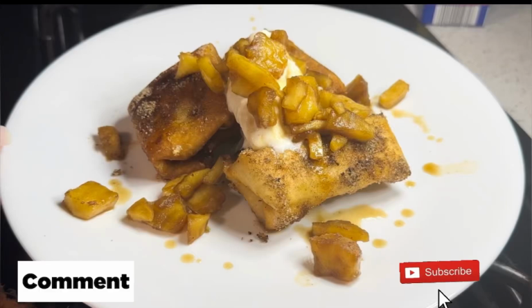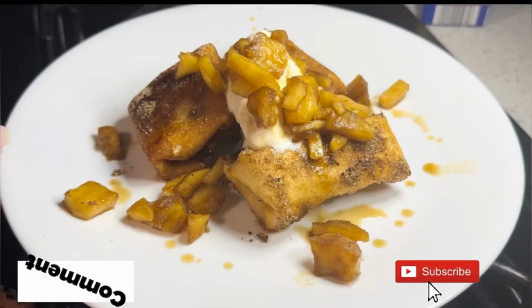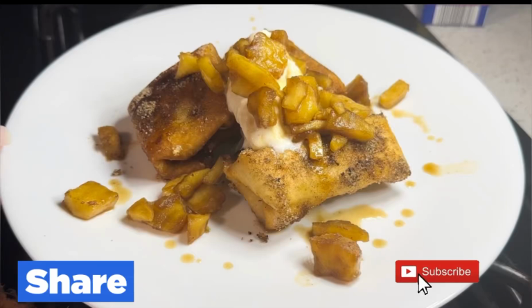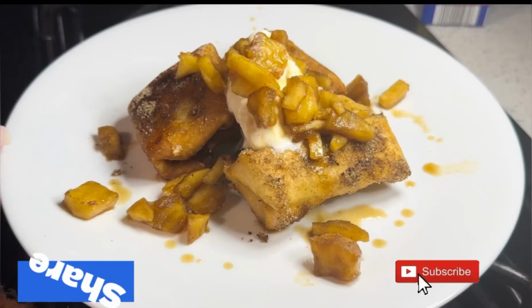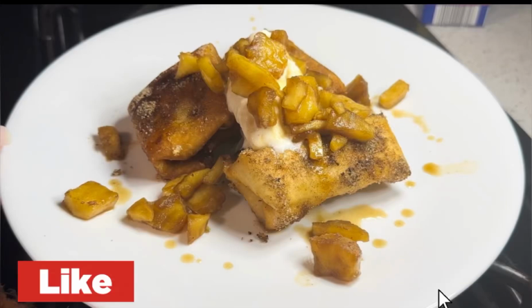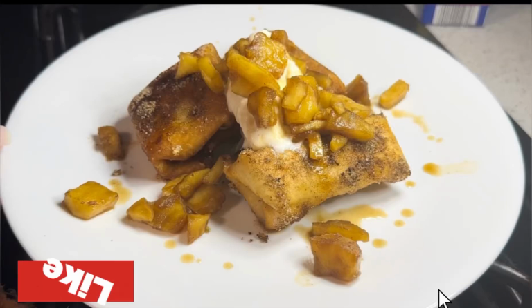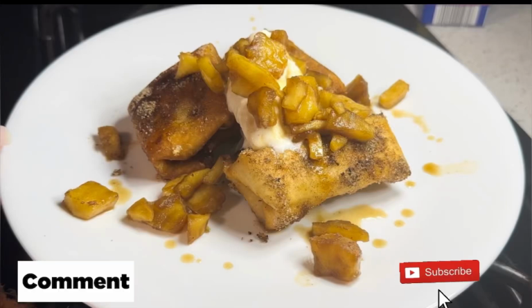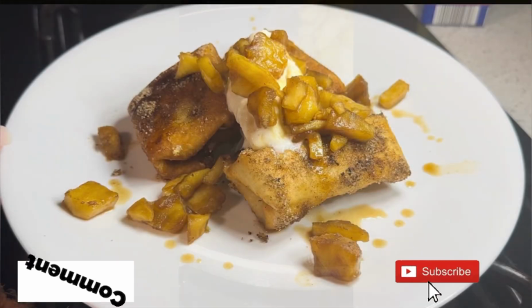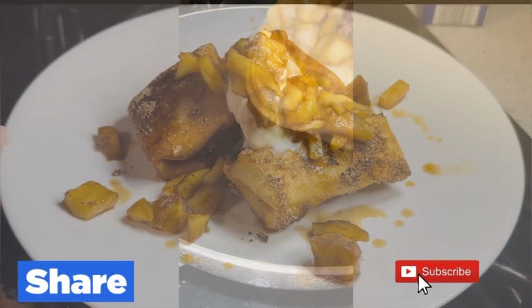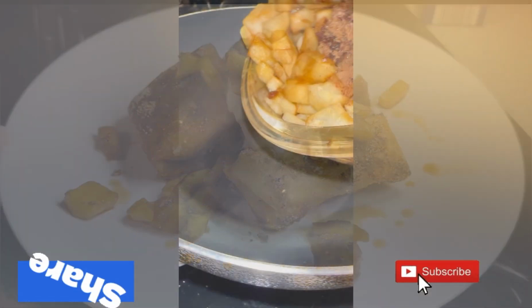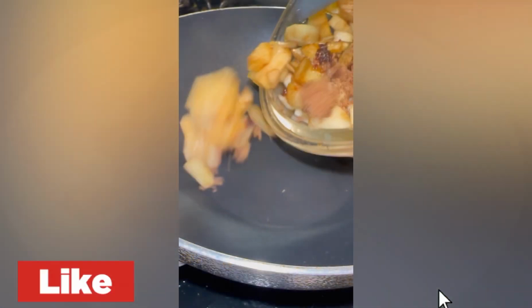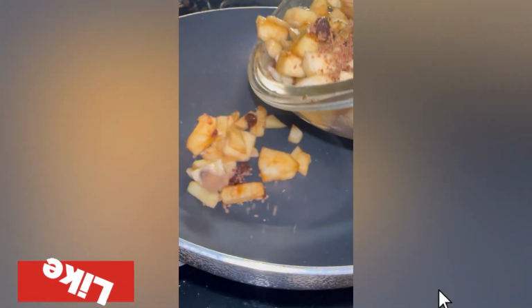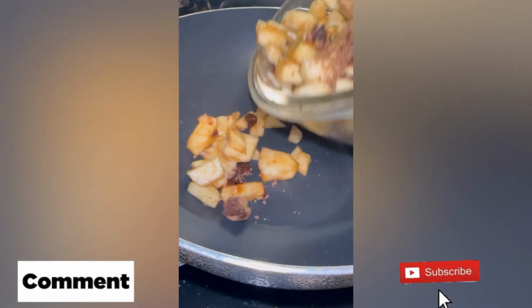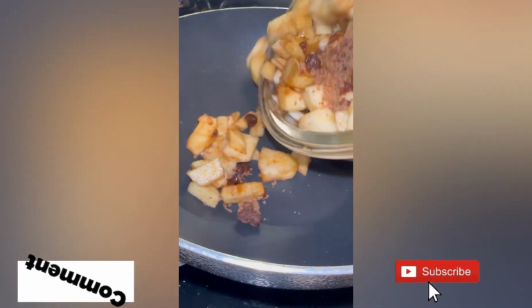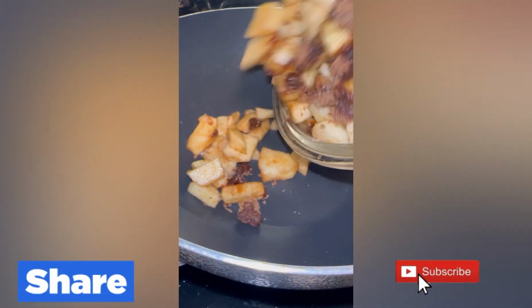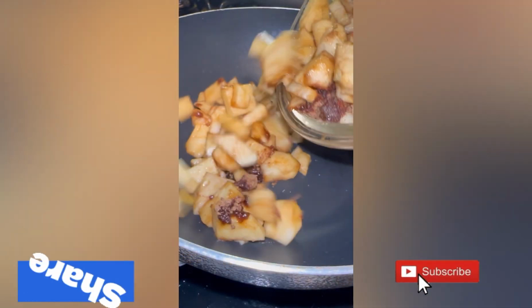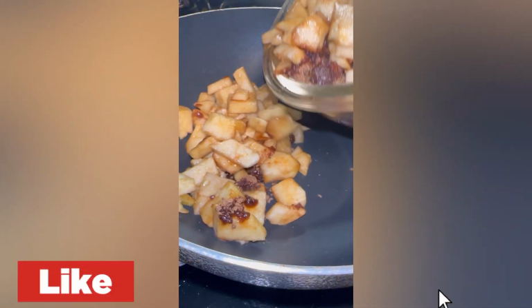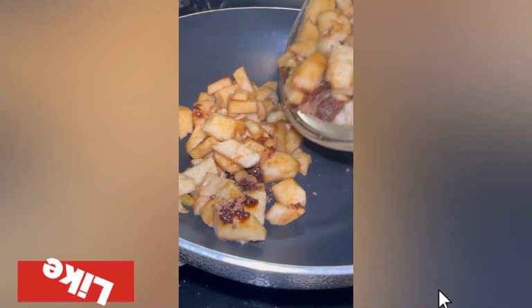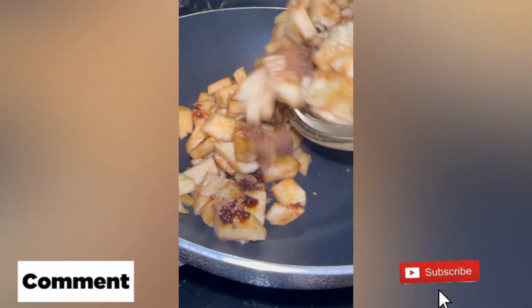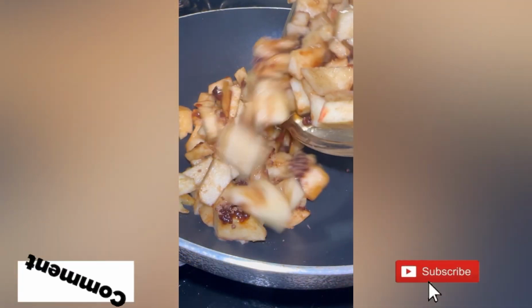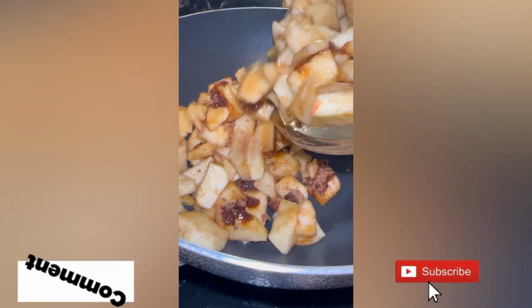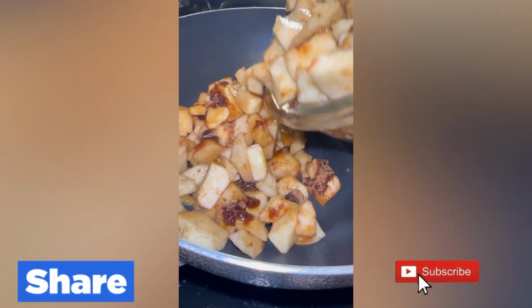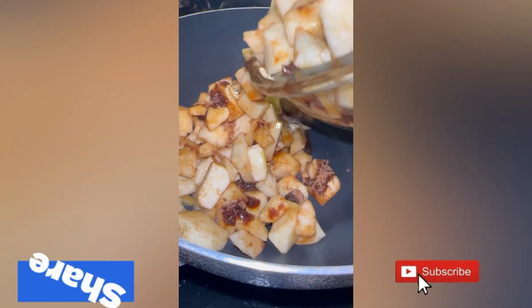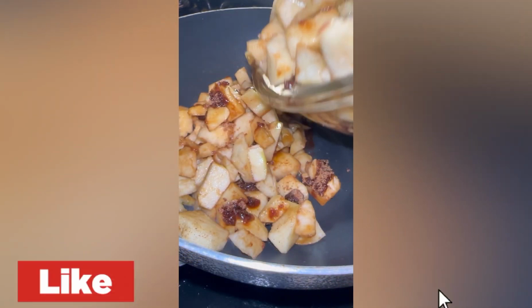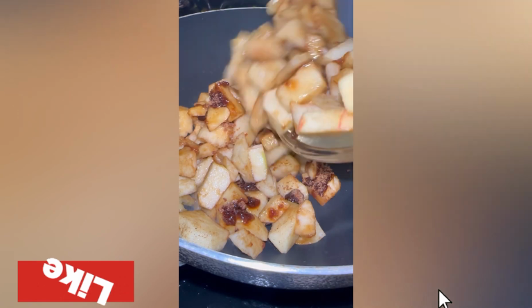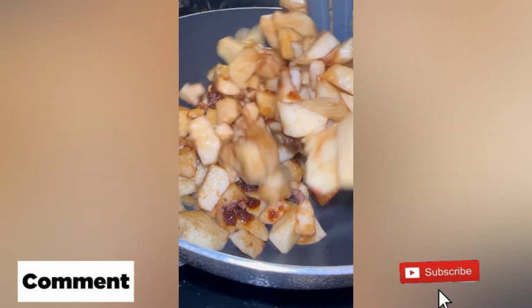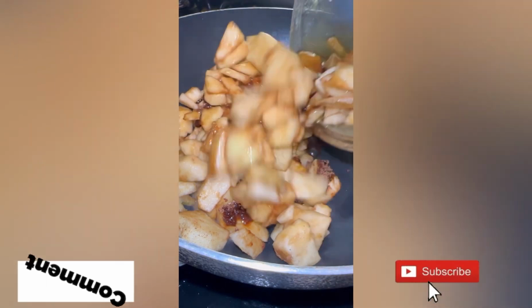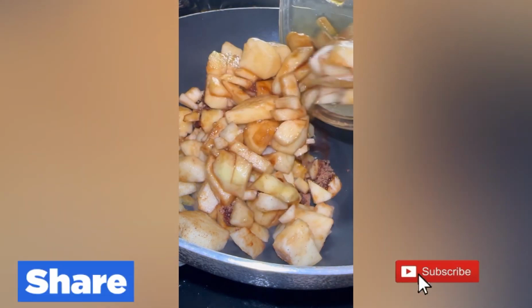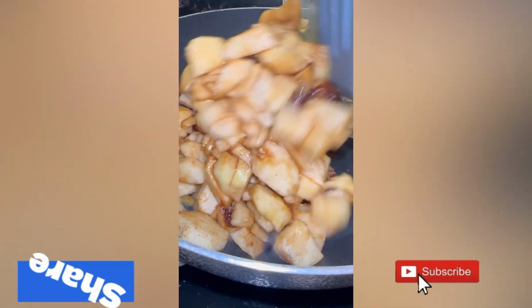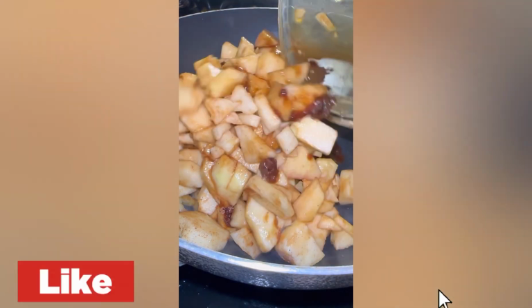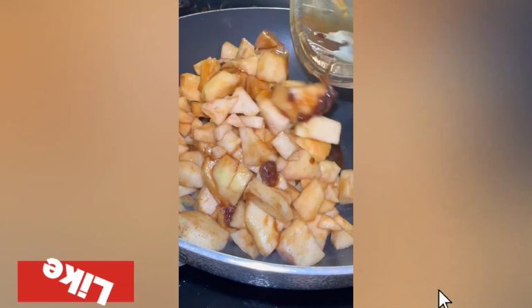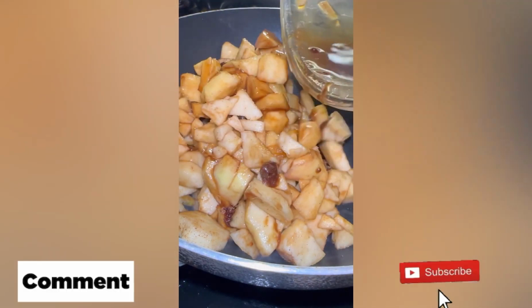Apple cheese chimichanga — one of my favorite recipes. I'm going to talk to you a little bit about it.